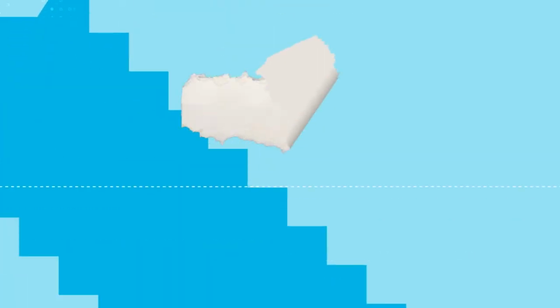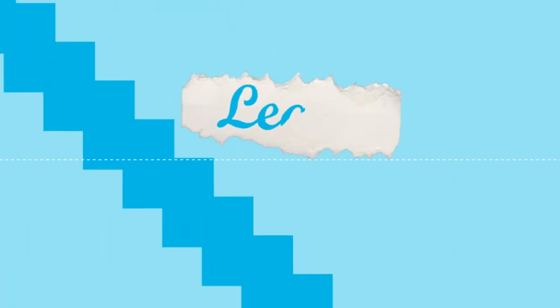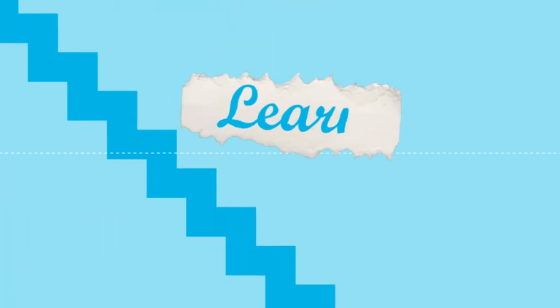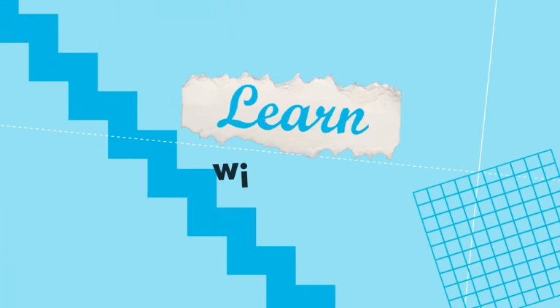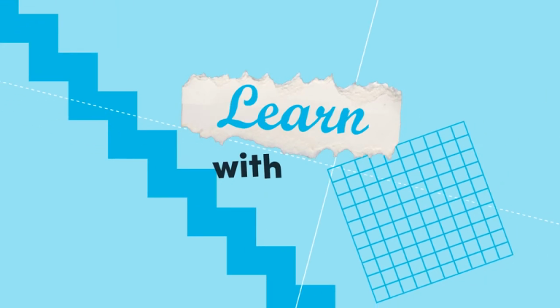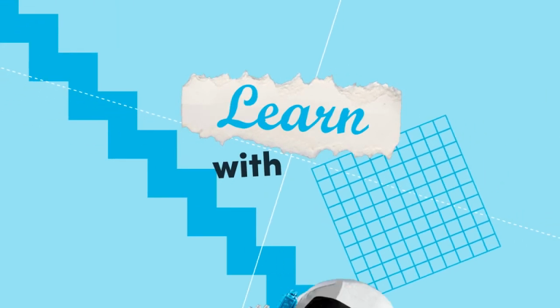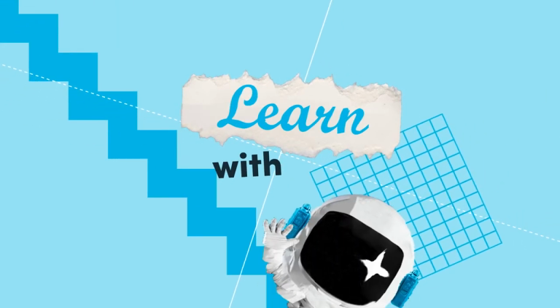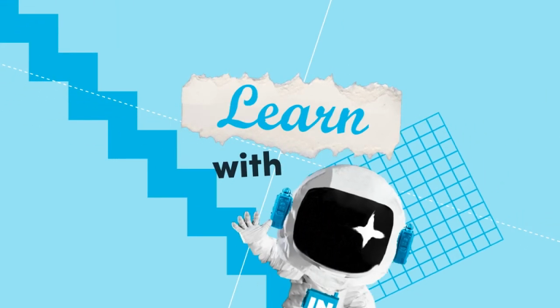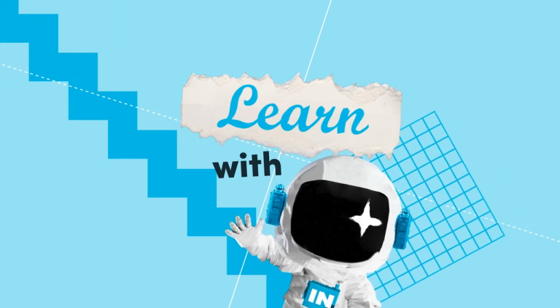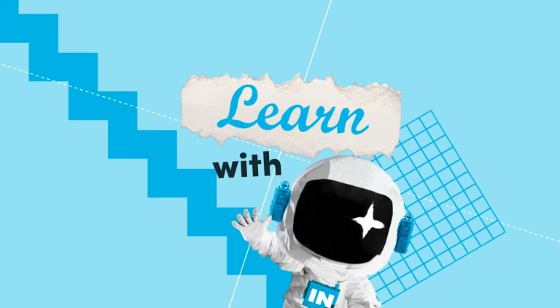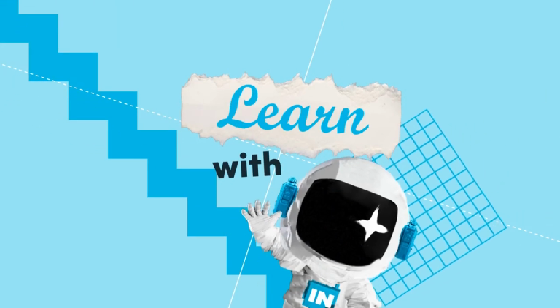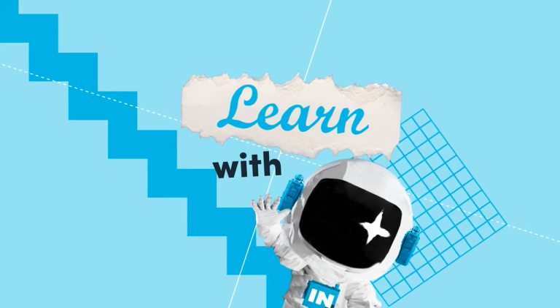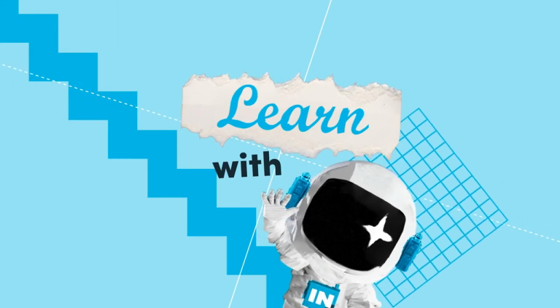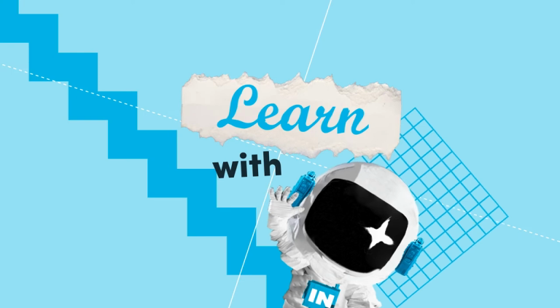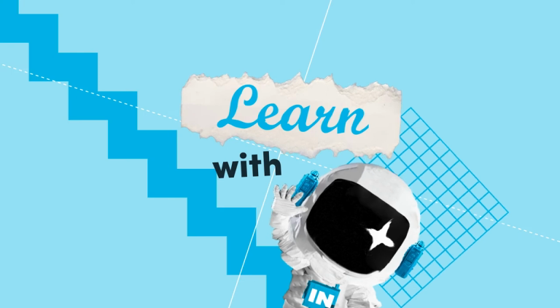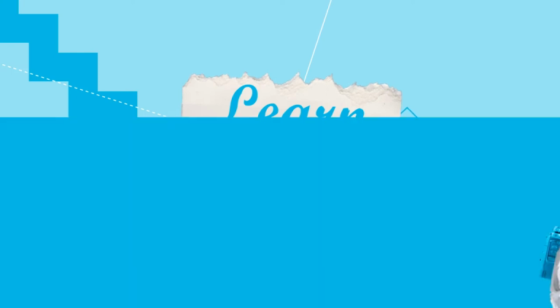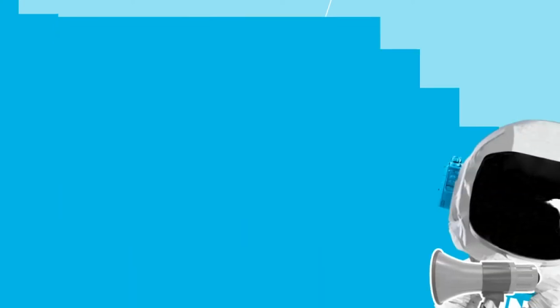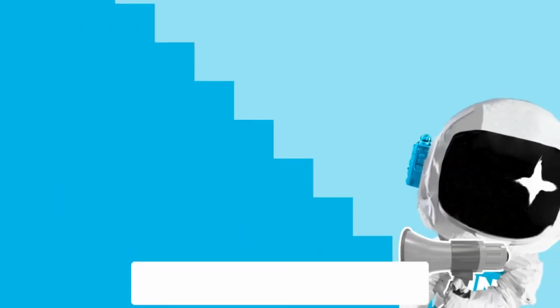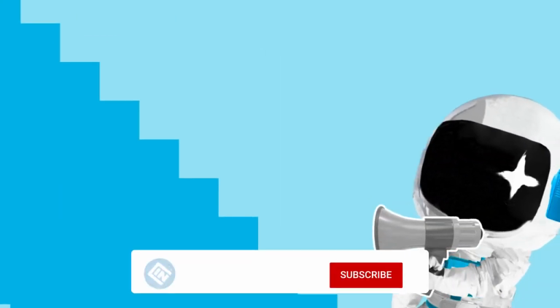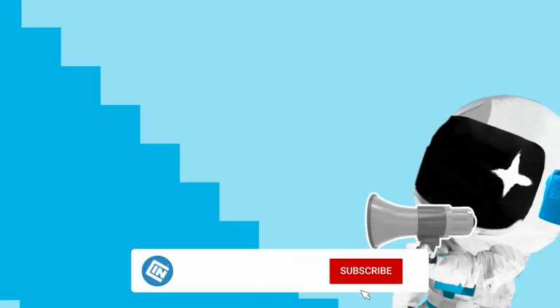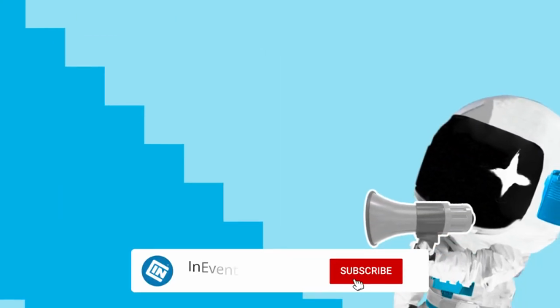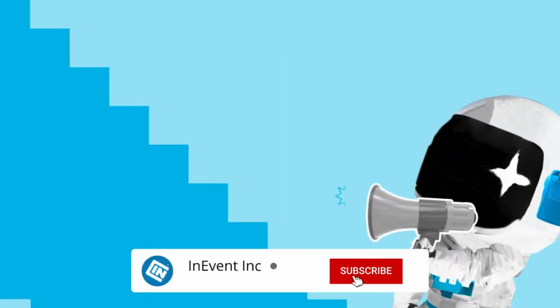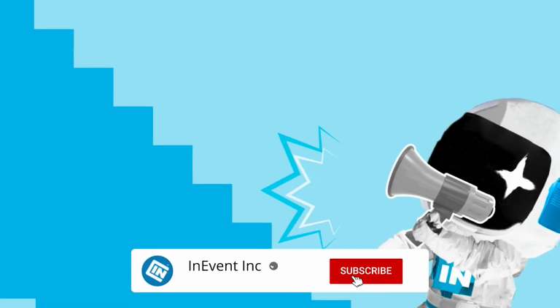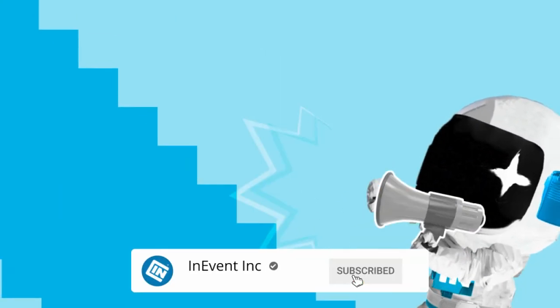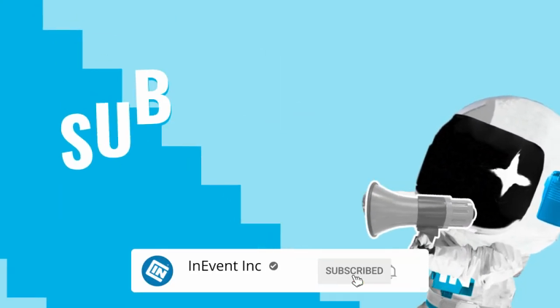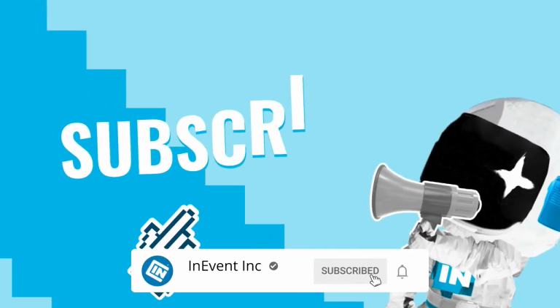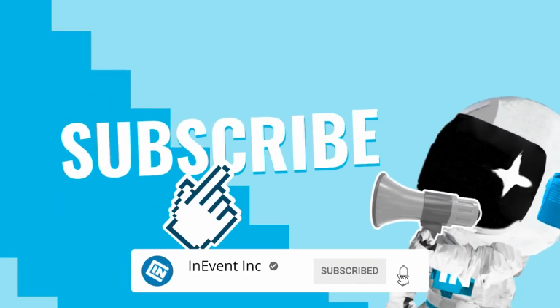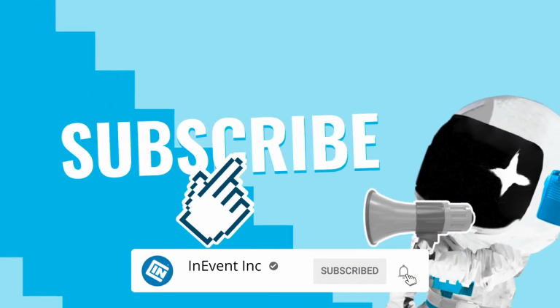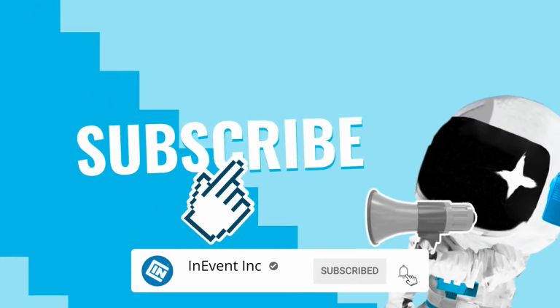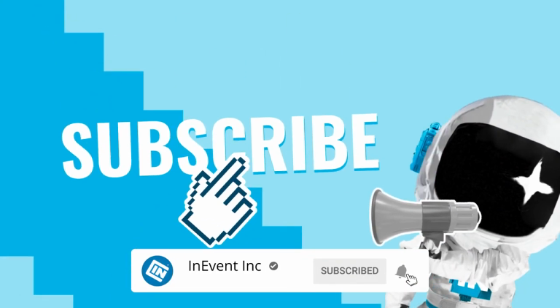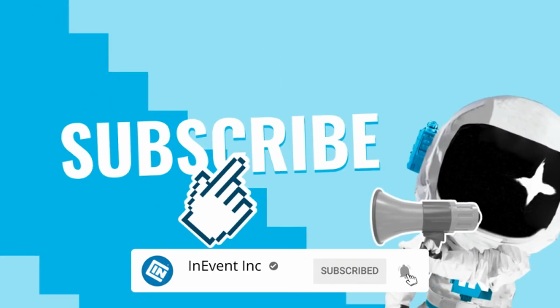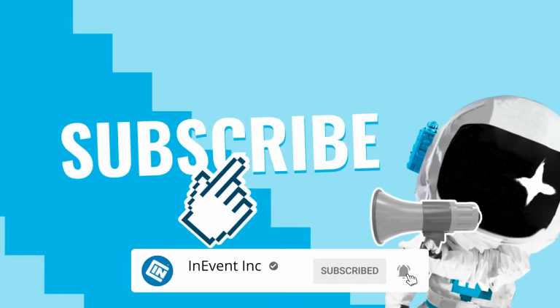That's it on today's episode of Learn with Ash. For more interesting videos like this, click on the subscribe button below. See you next time.